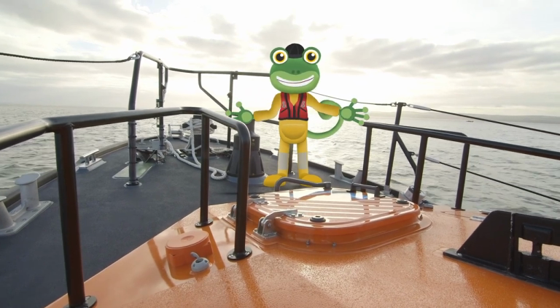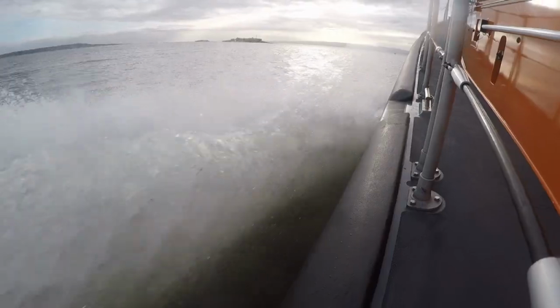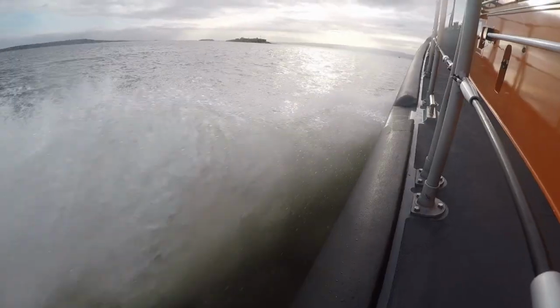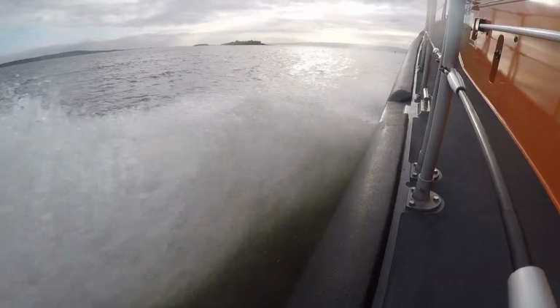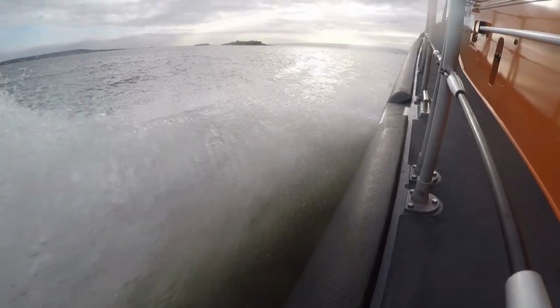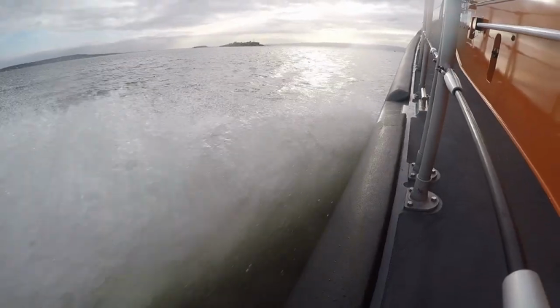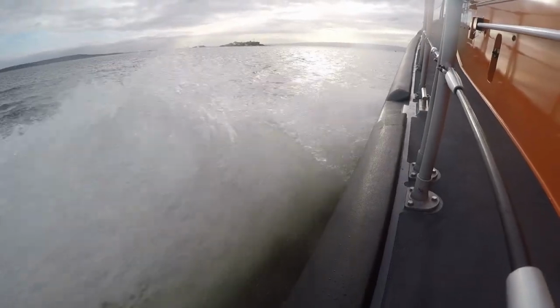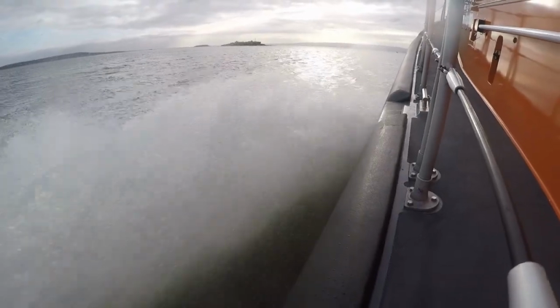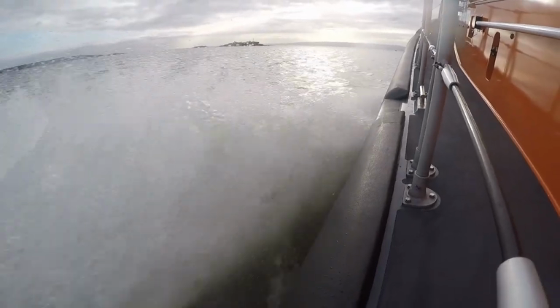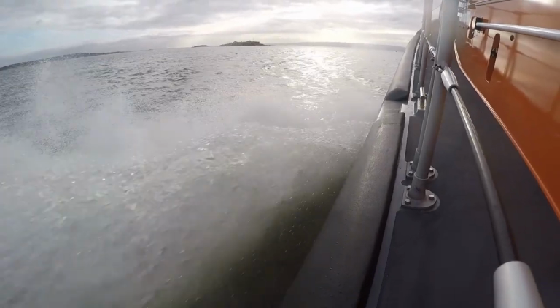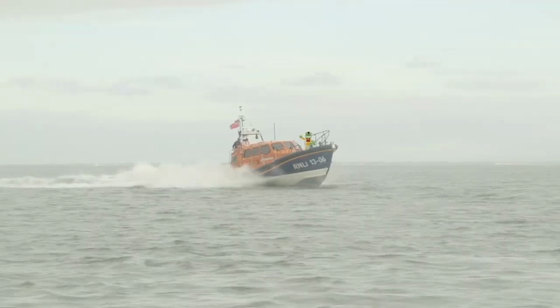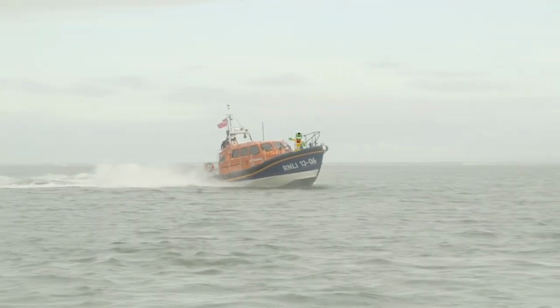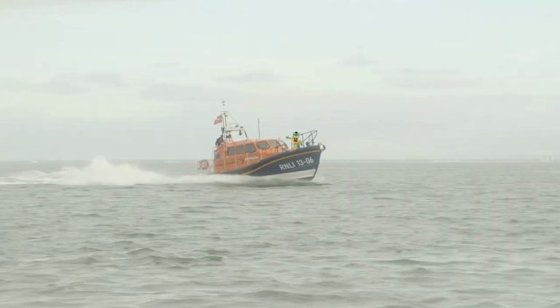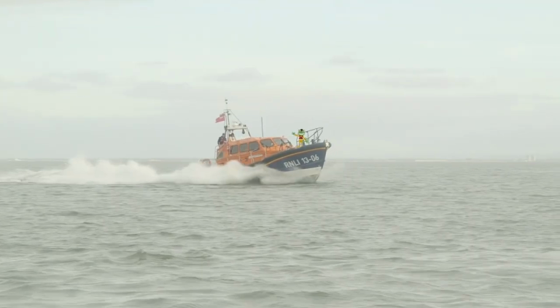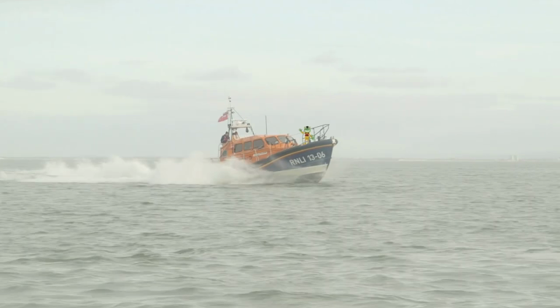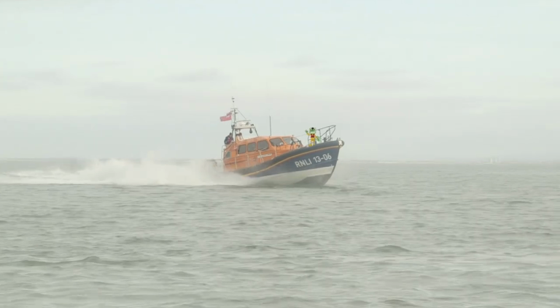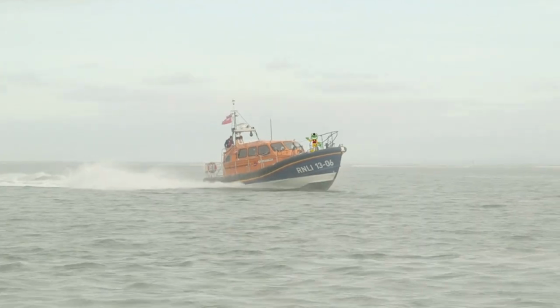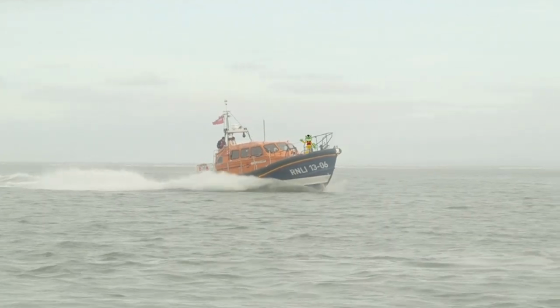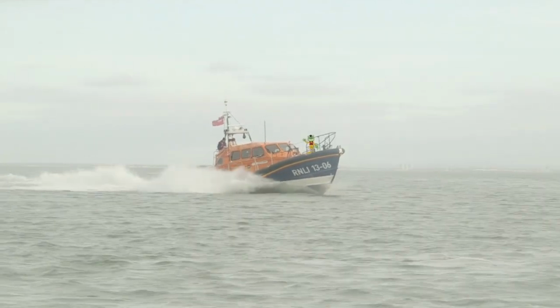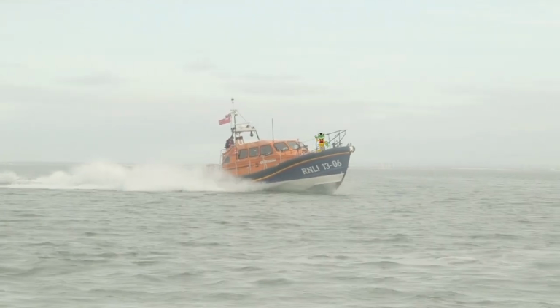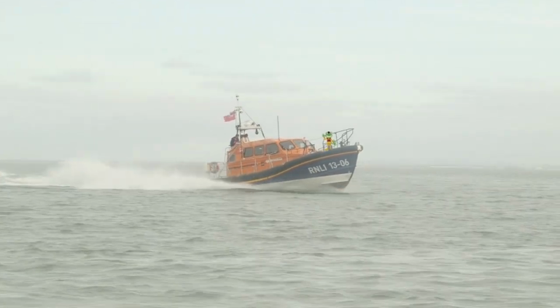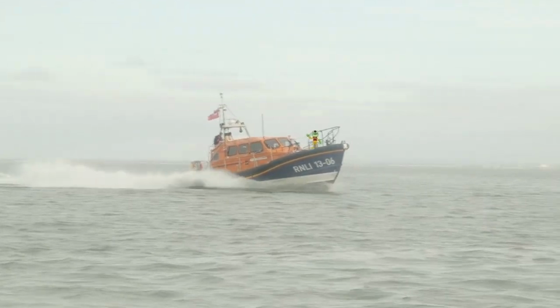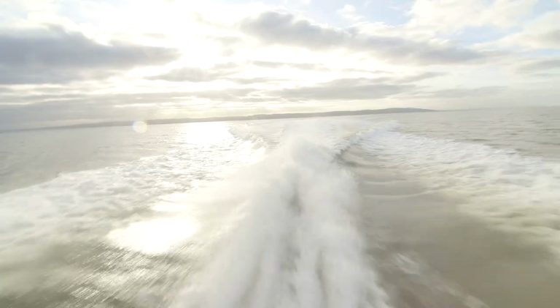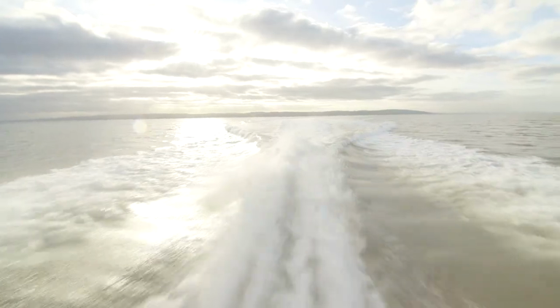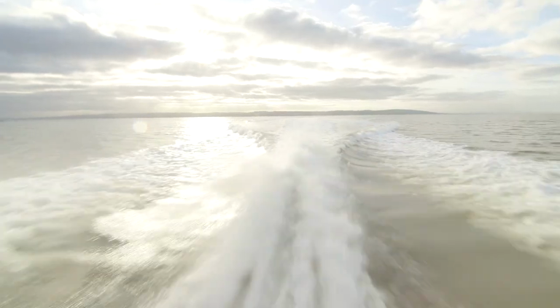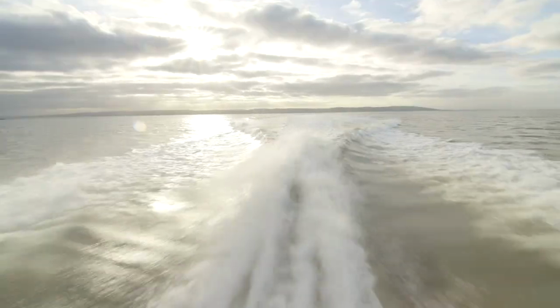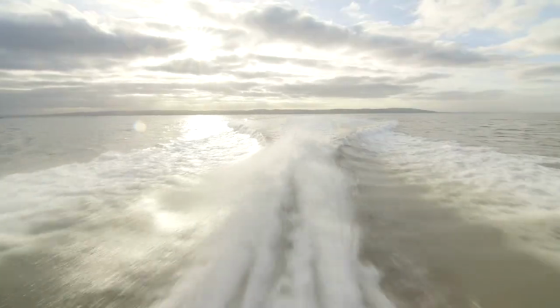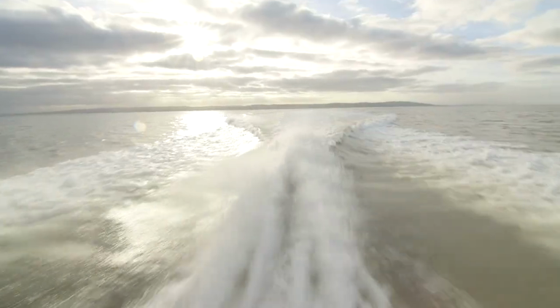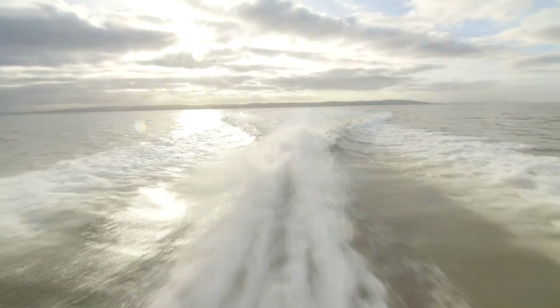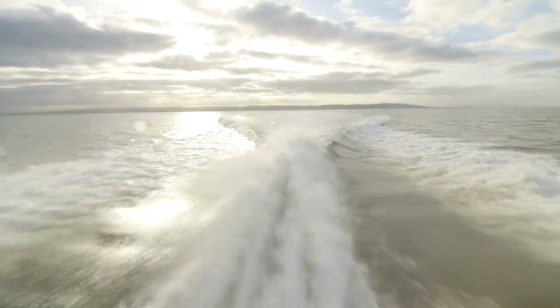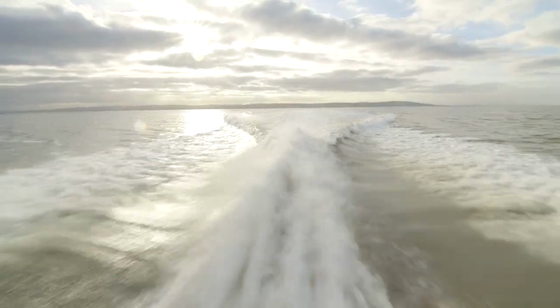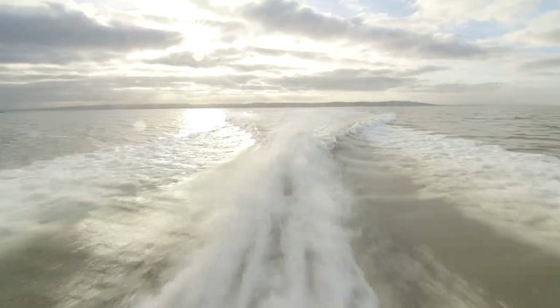This Shannon class lifeboat can go really fast so that they can get to people in trouble as quickly as possible.